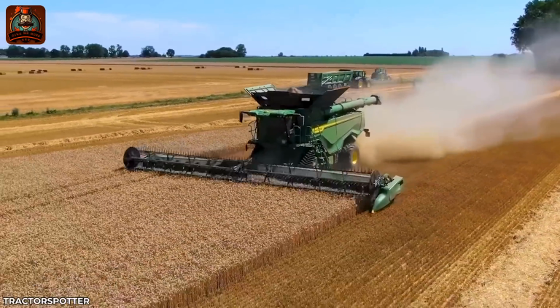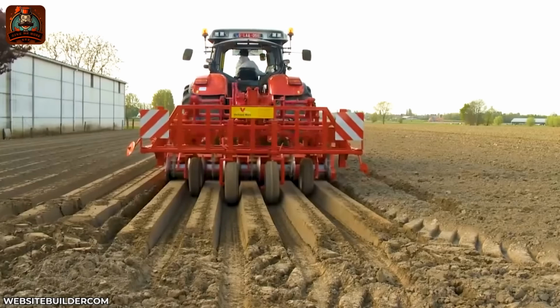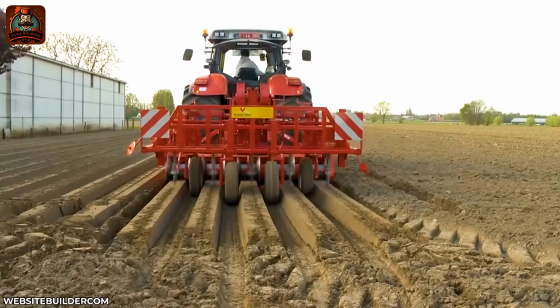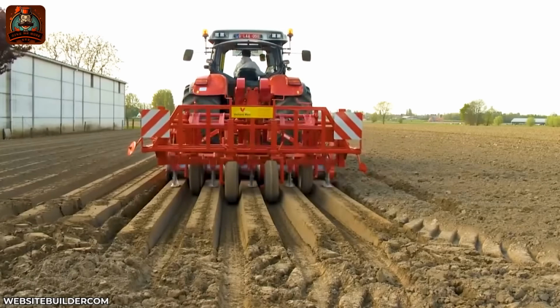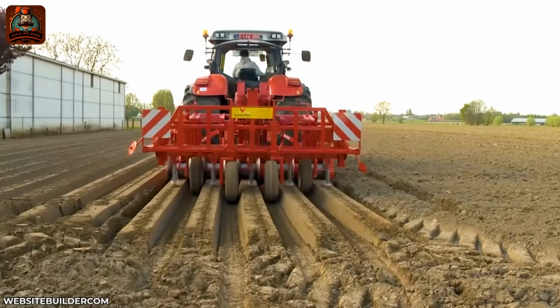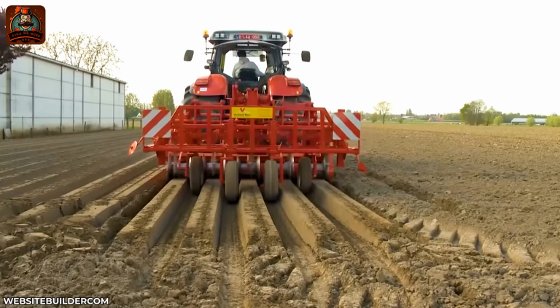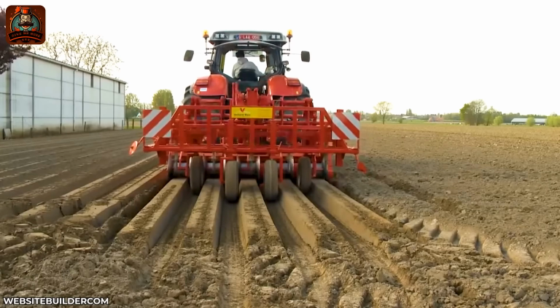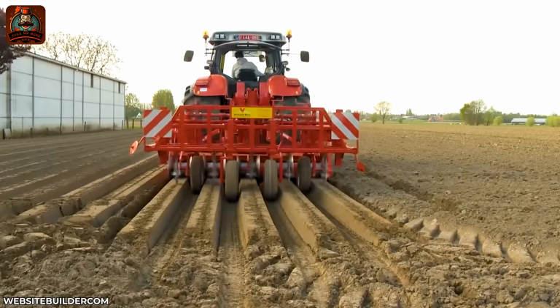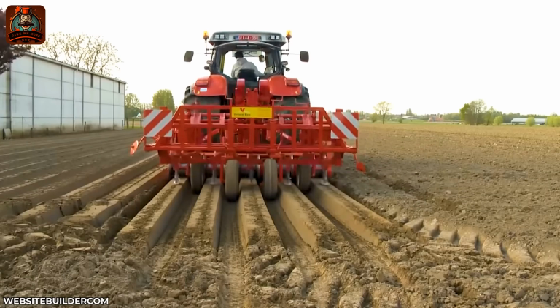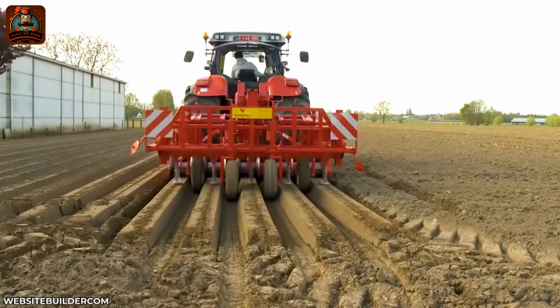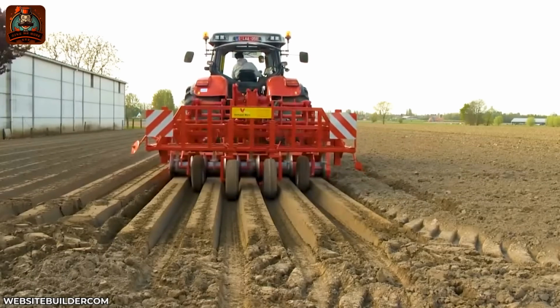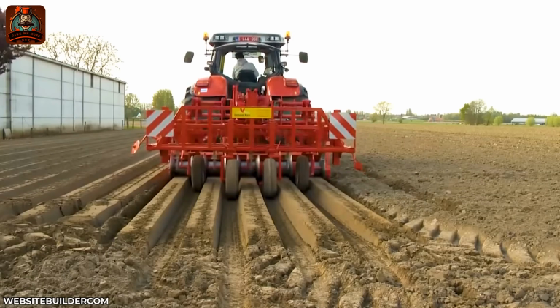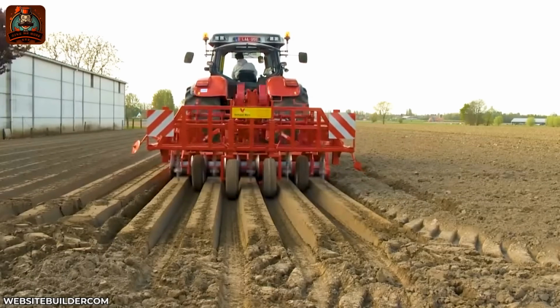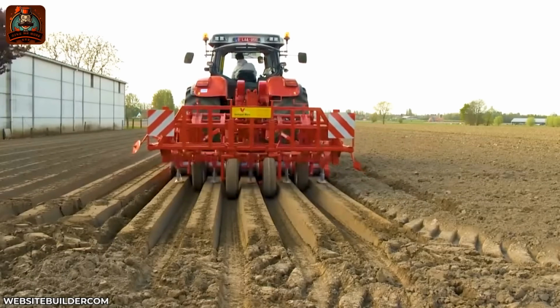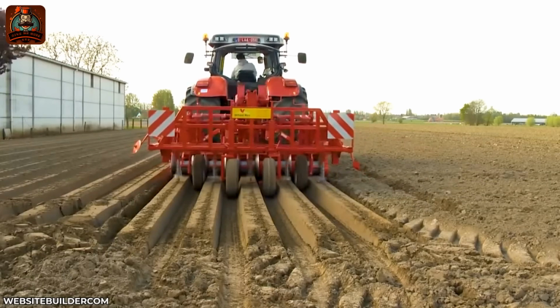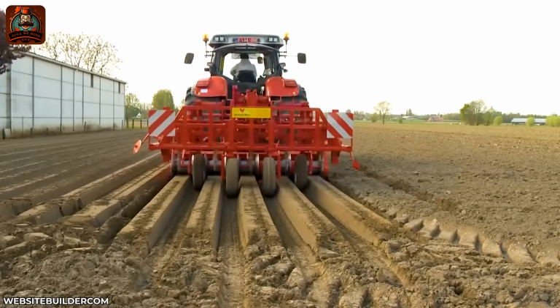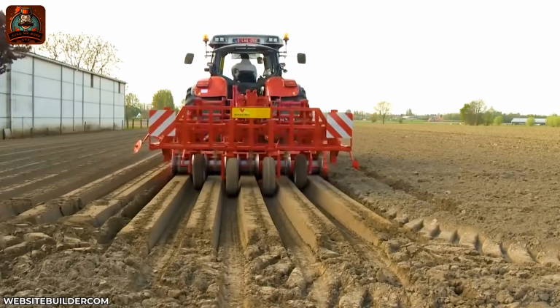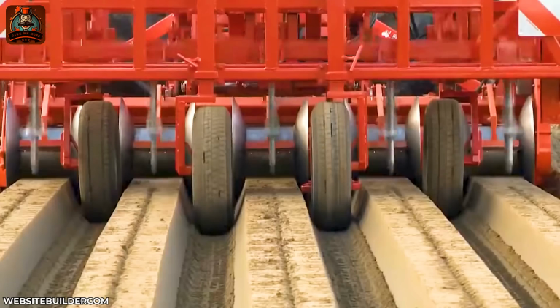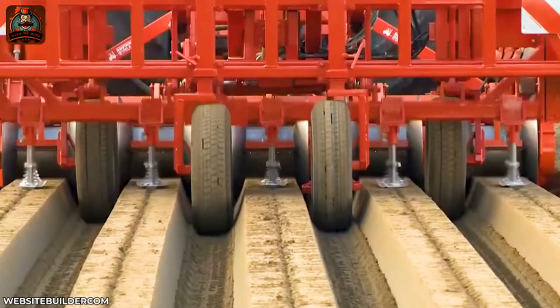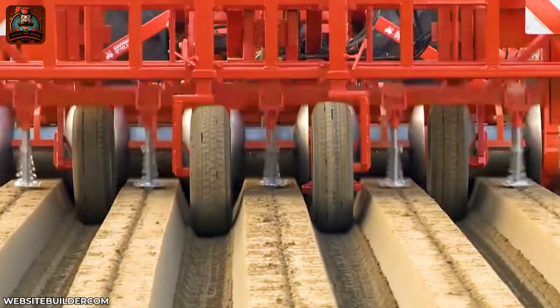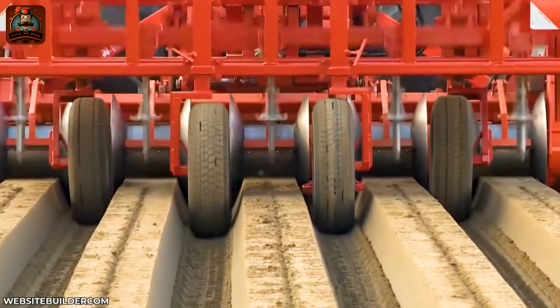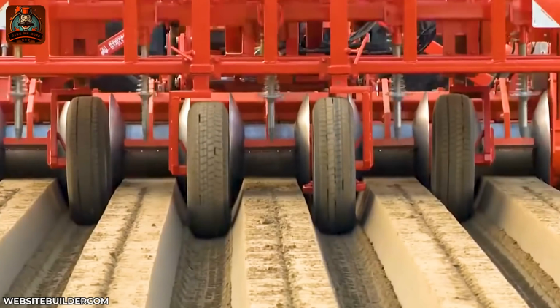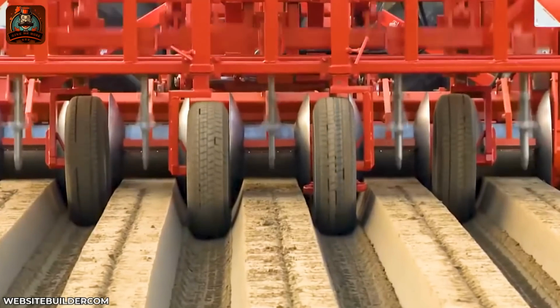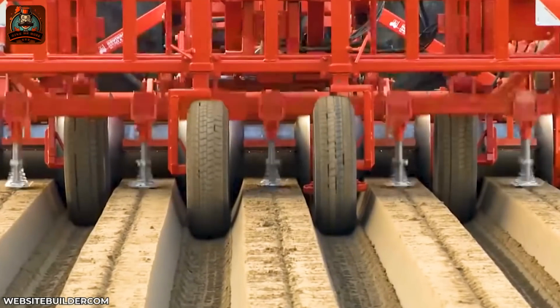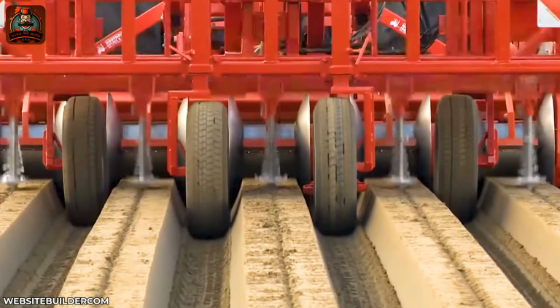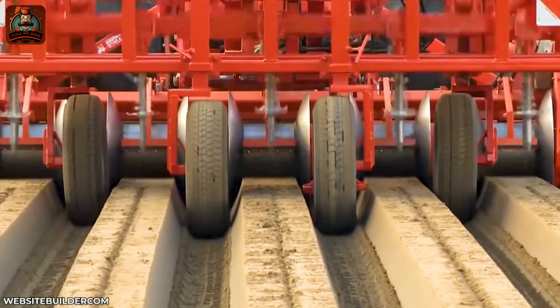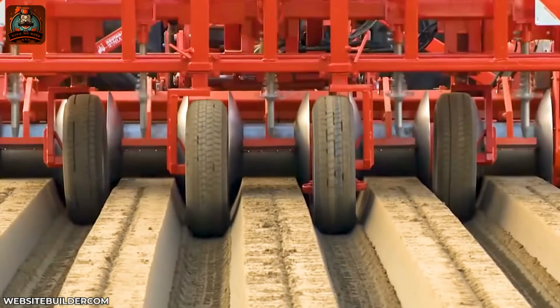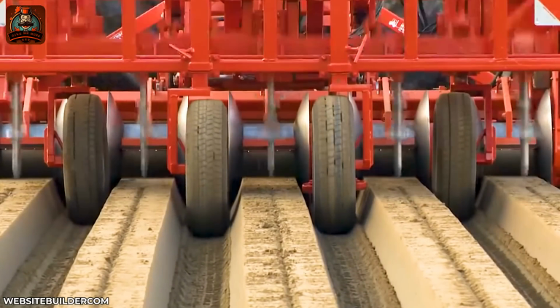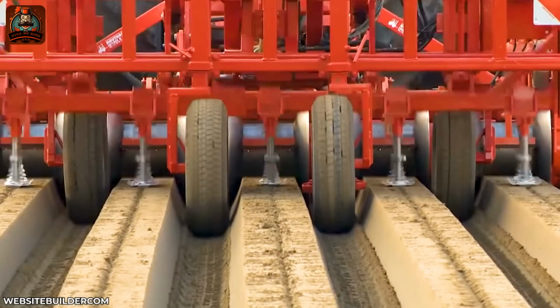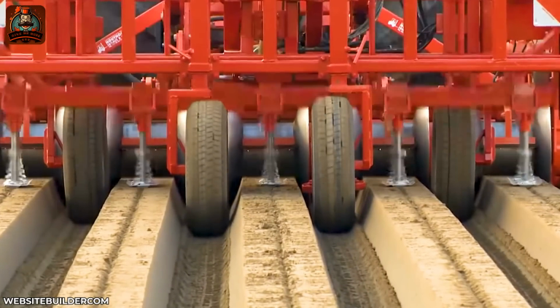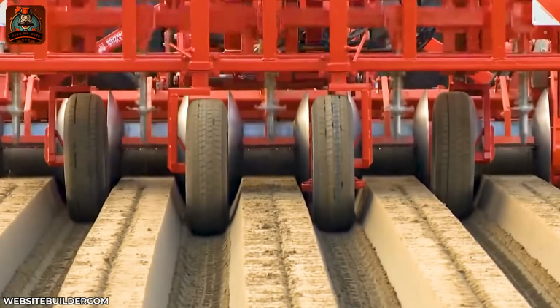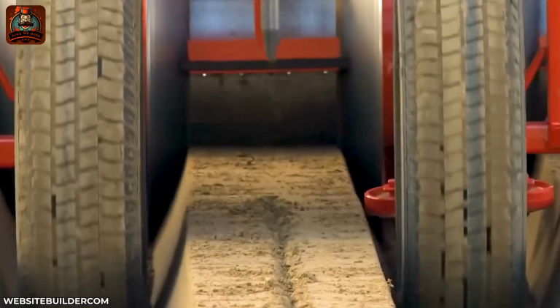A three-in-one machine that can till, furrow, and drill holes for seeding.